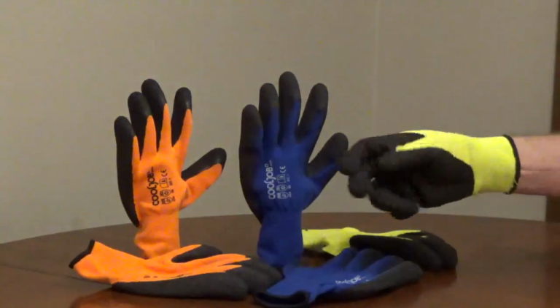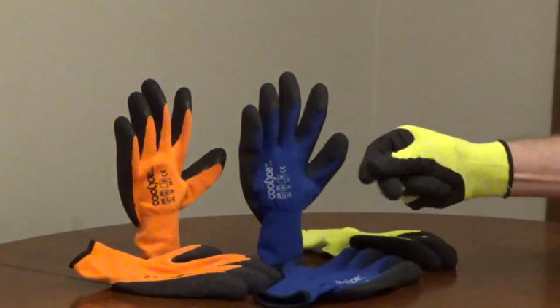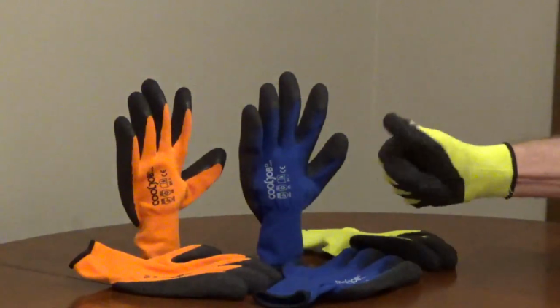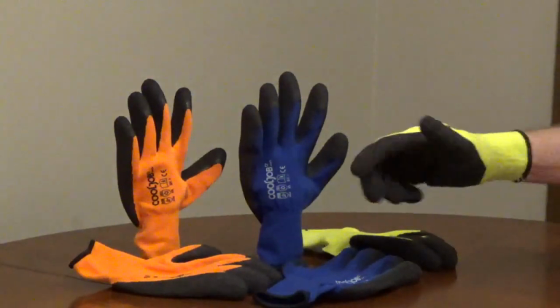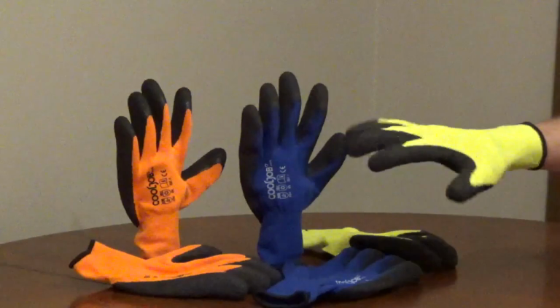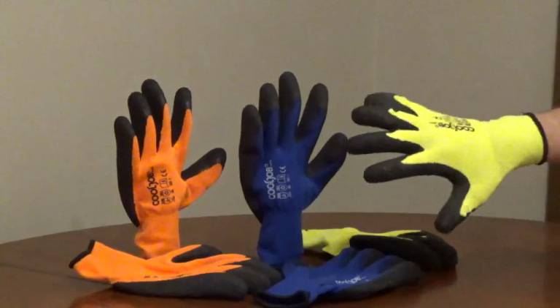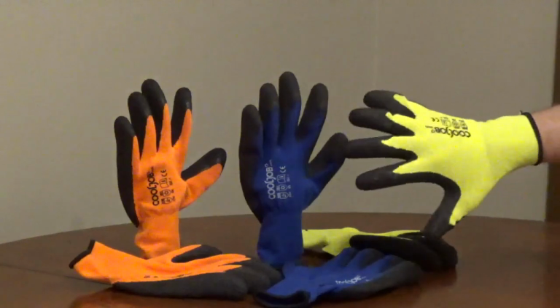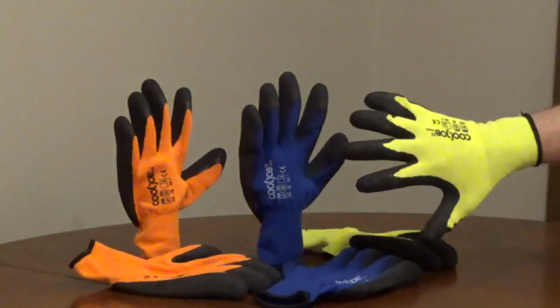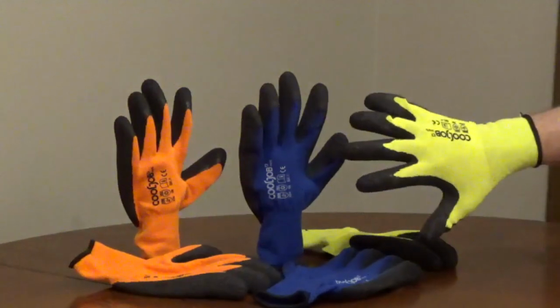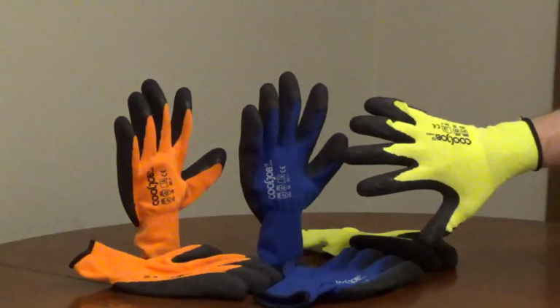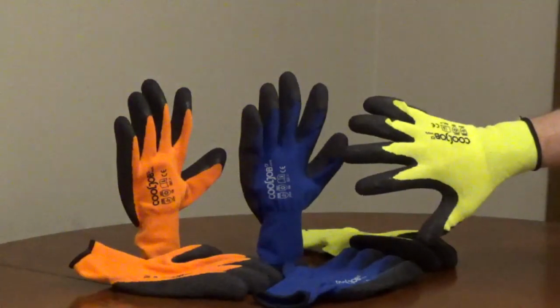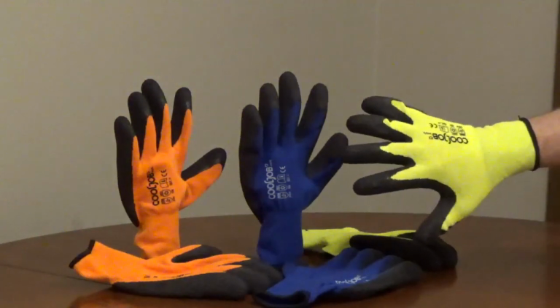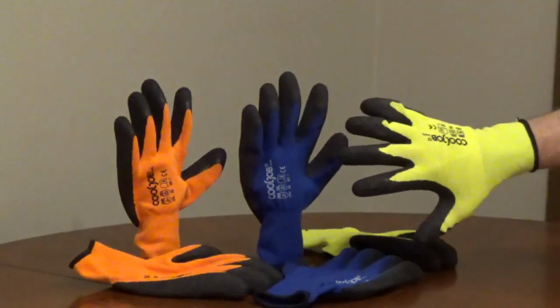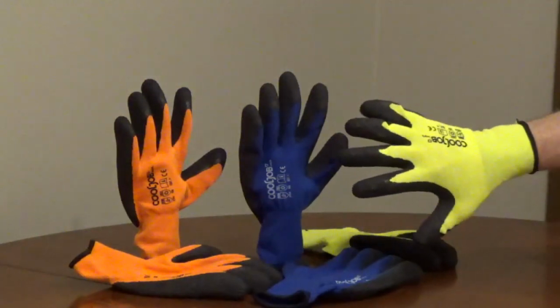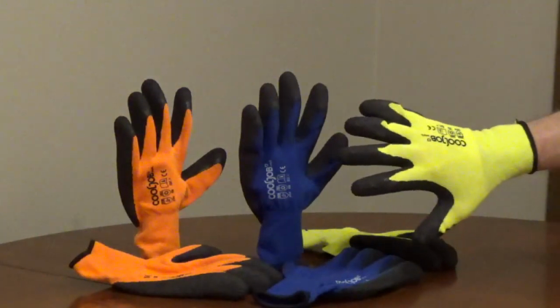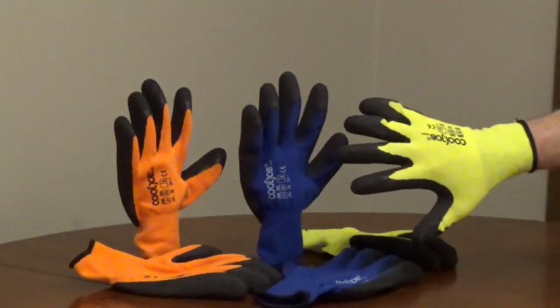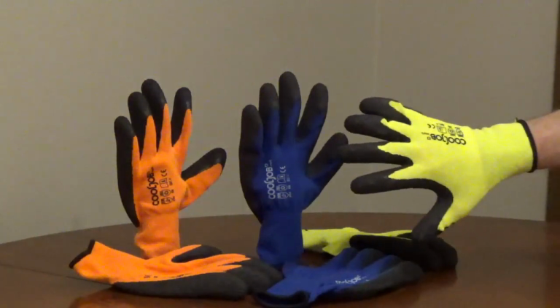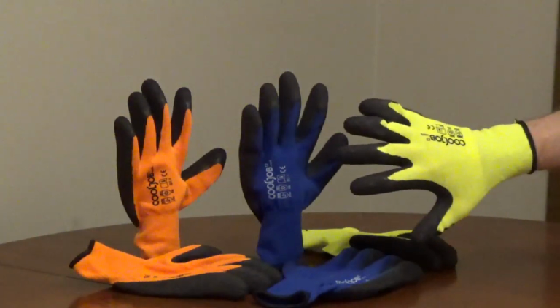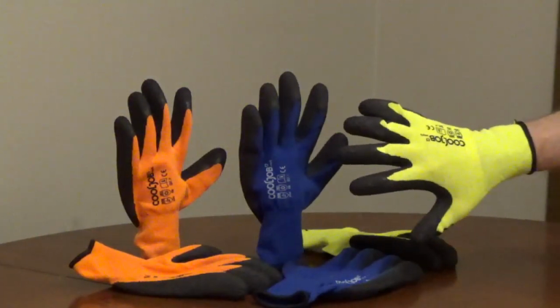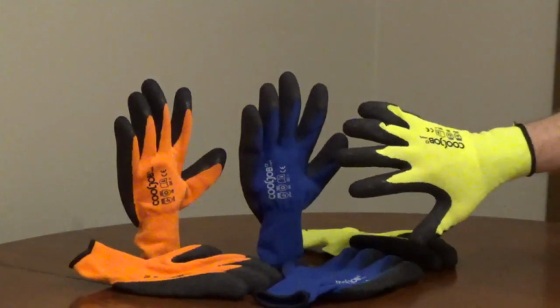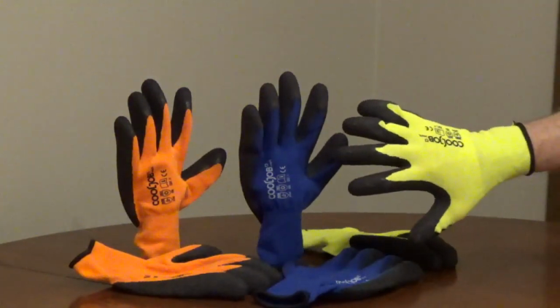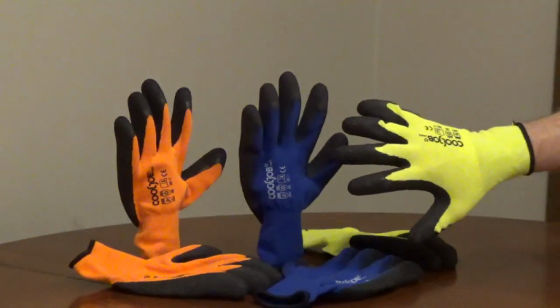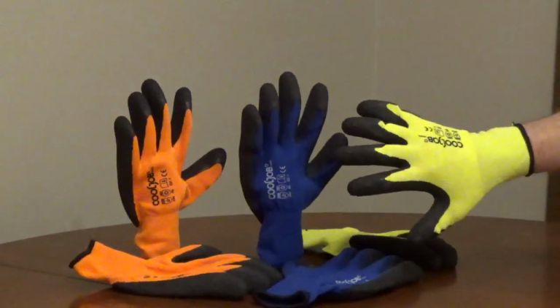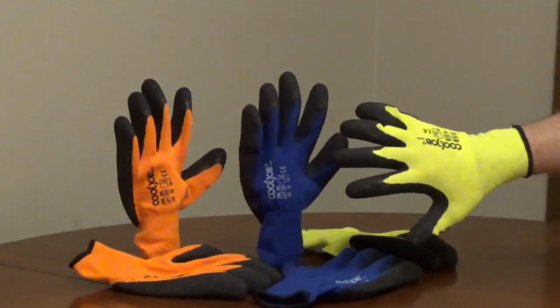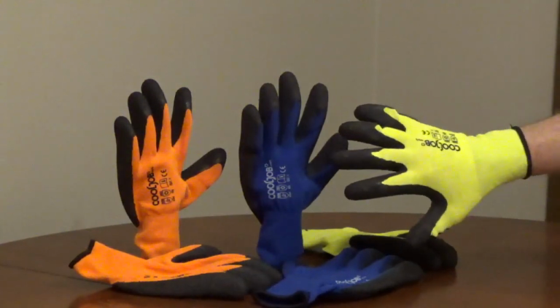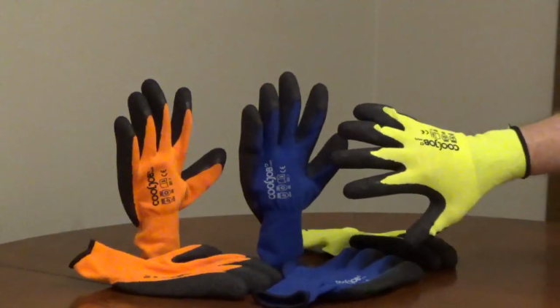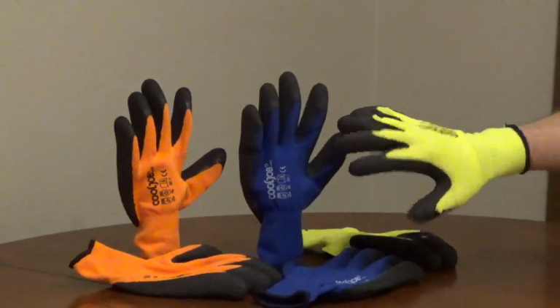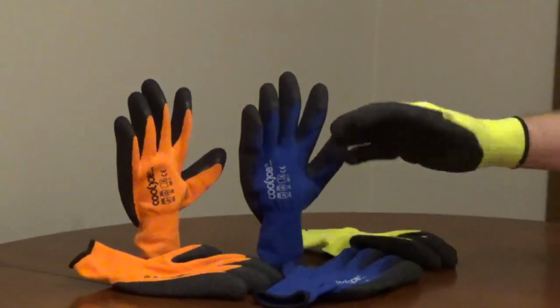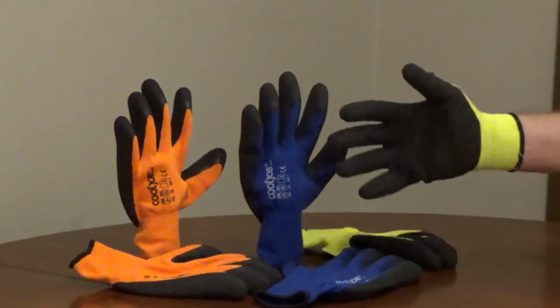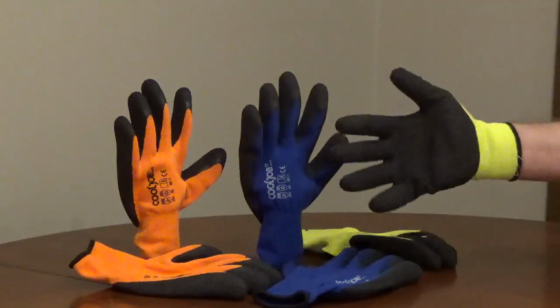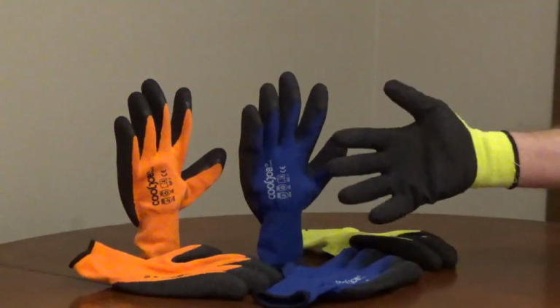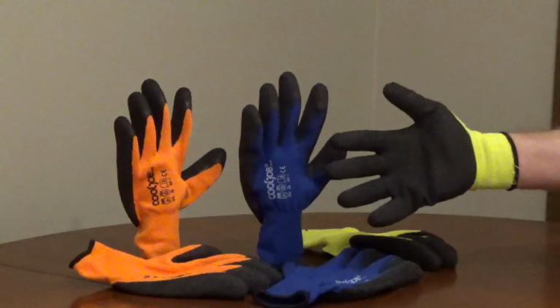It's great for projects around the house. The 3-pack comes in multiple colors and sizes.